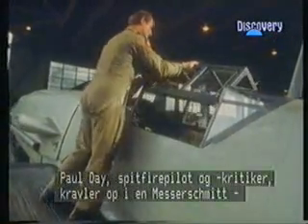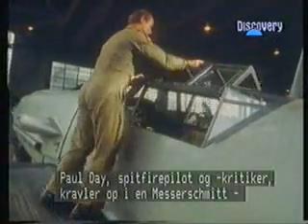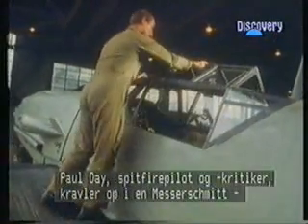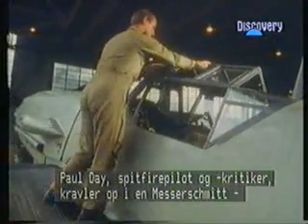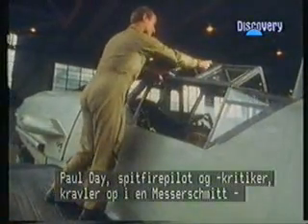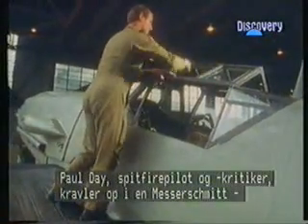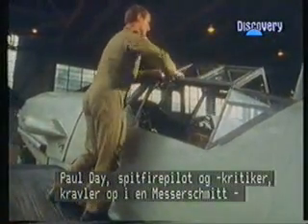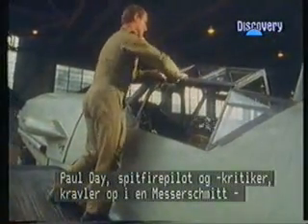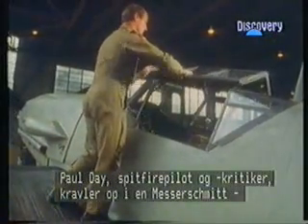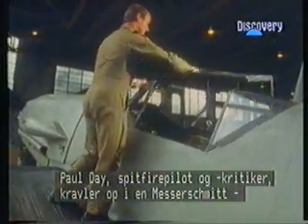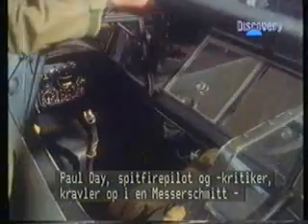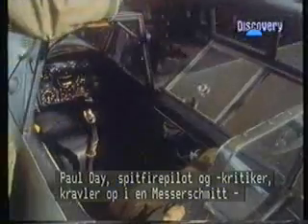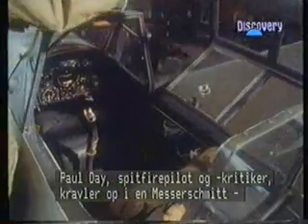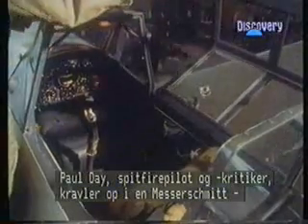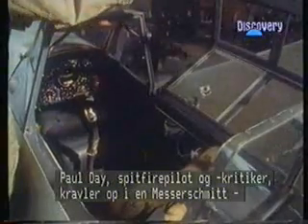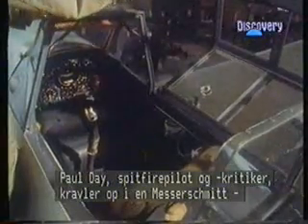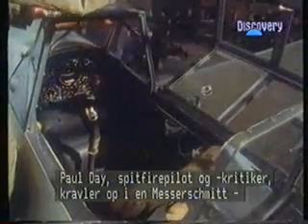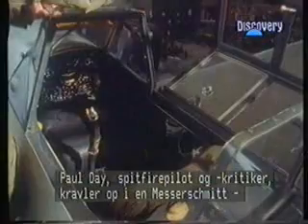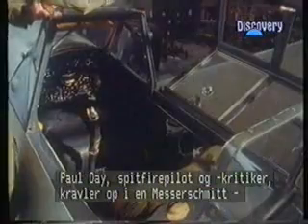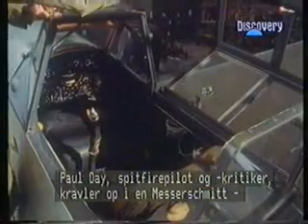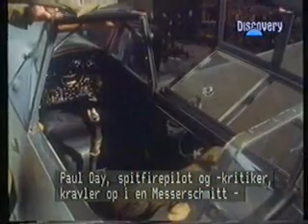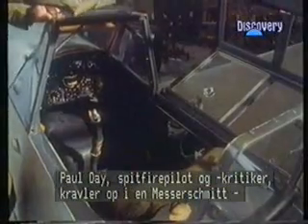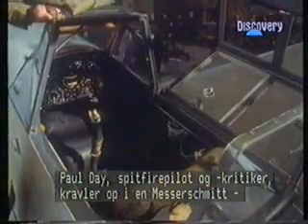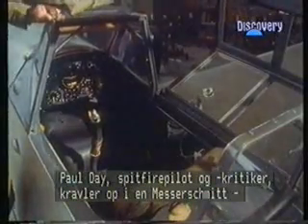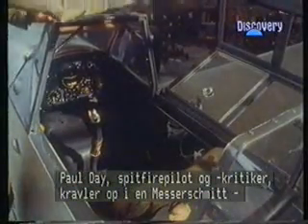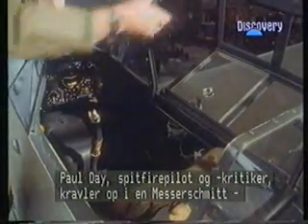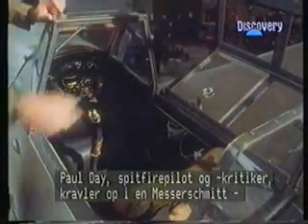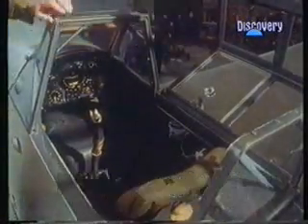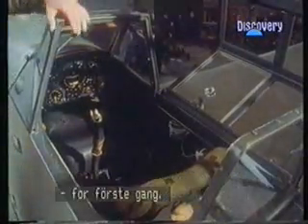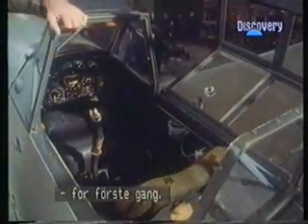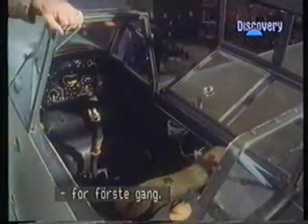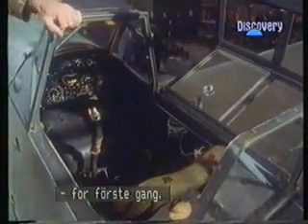Paul Day, Spitfire pilot and Spitfire critic, climbs into a Messerschmitt for the first time.